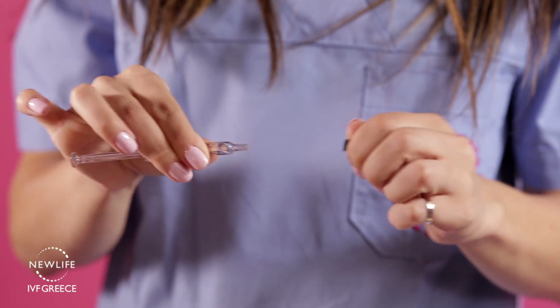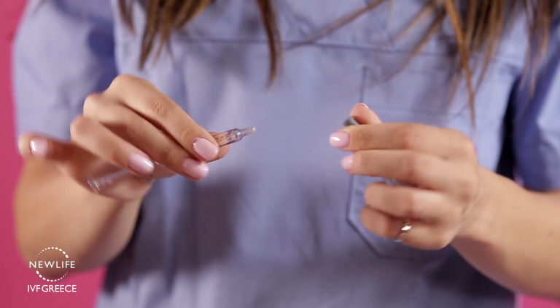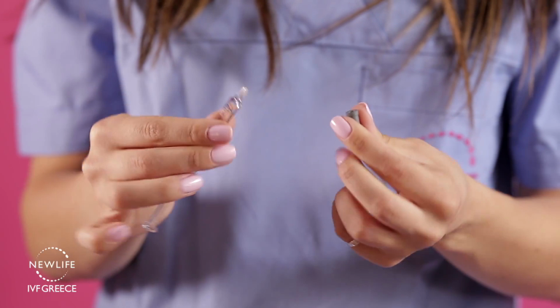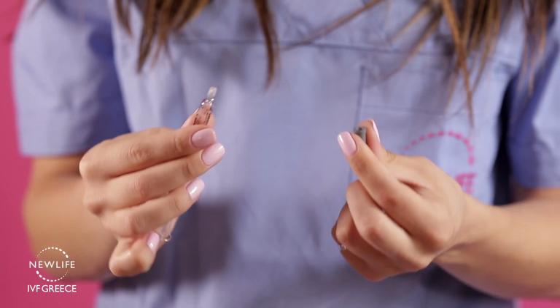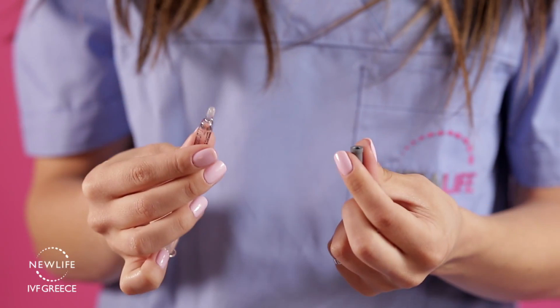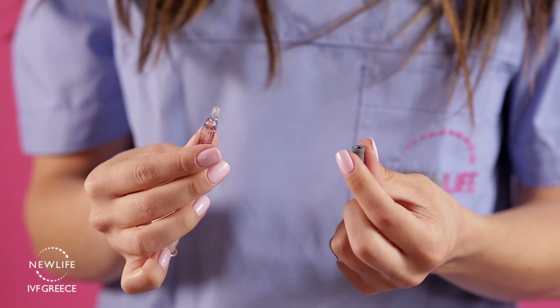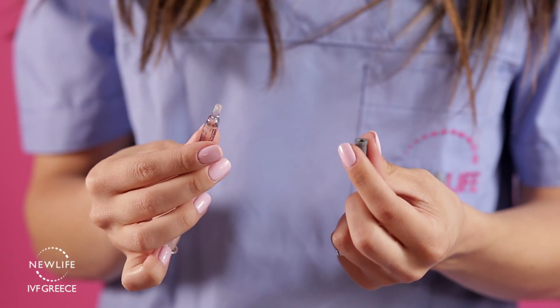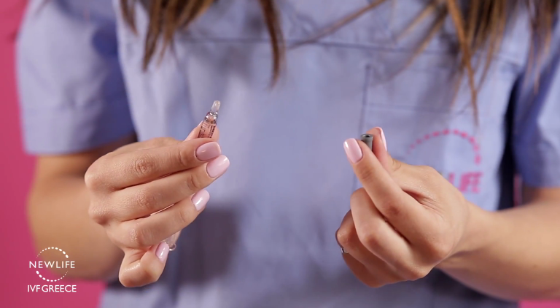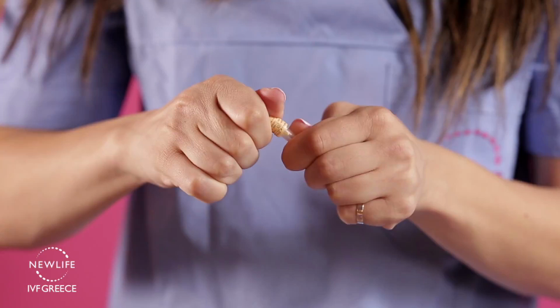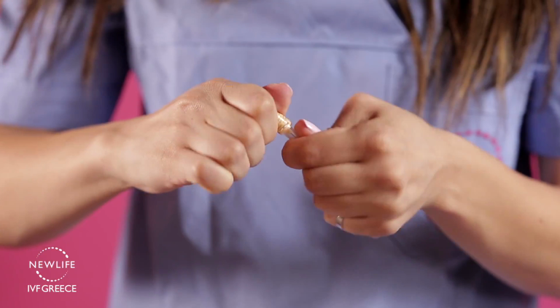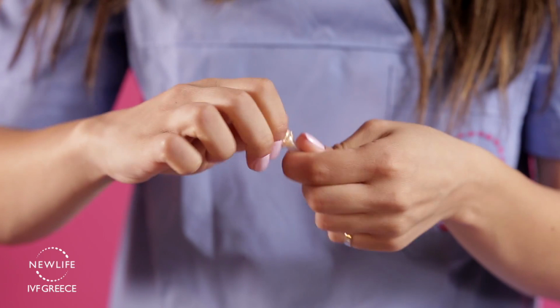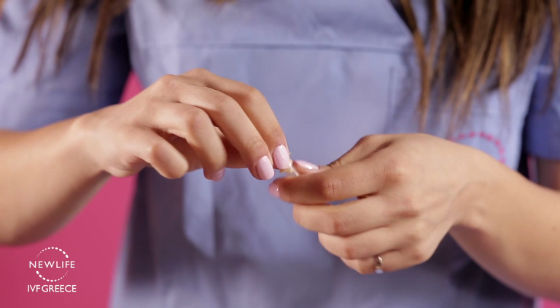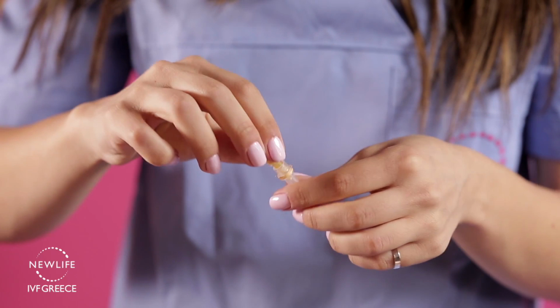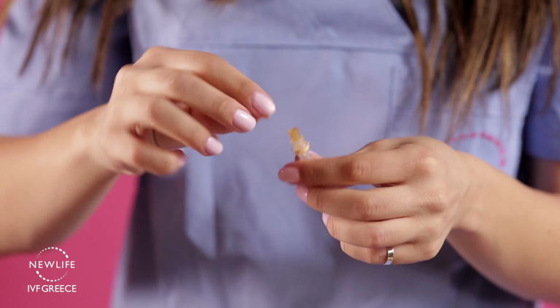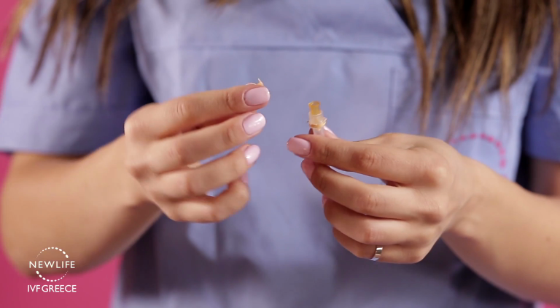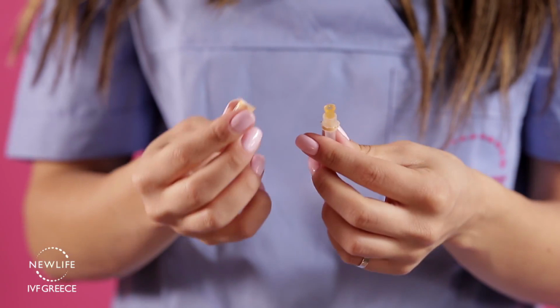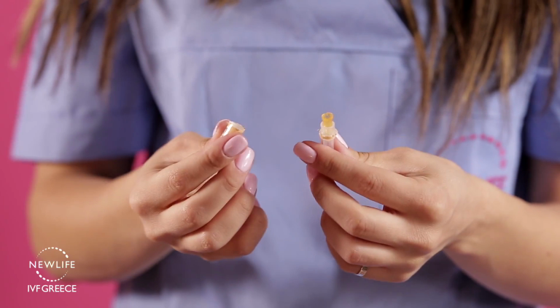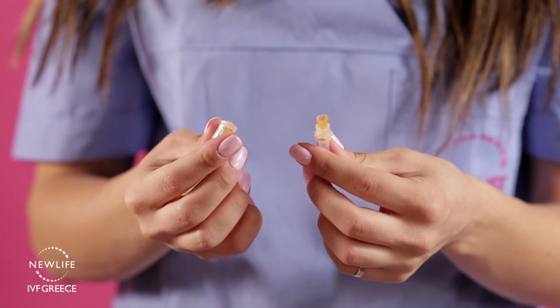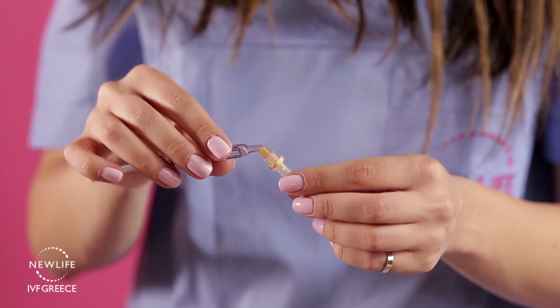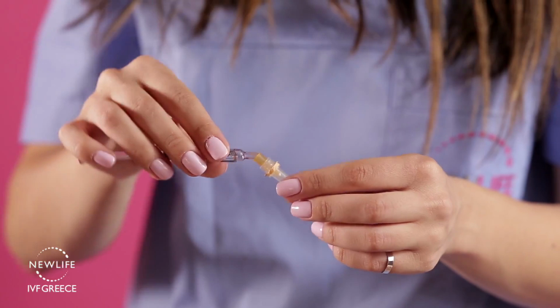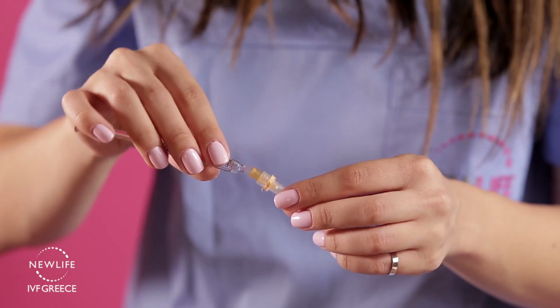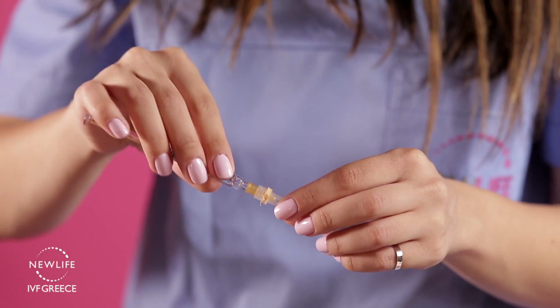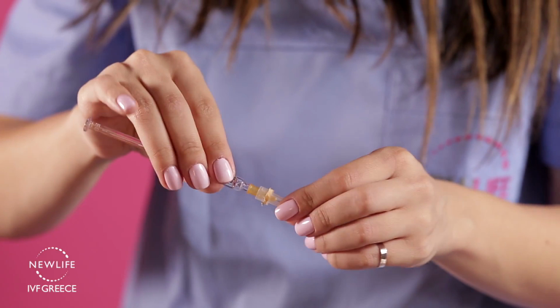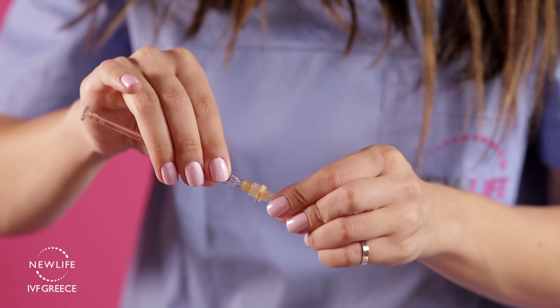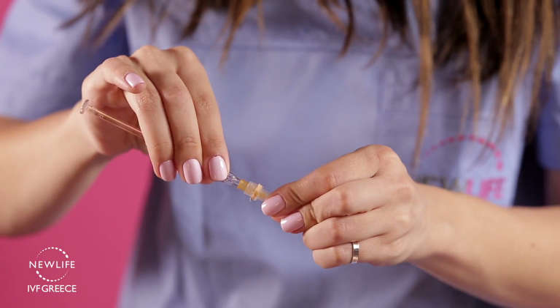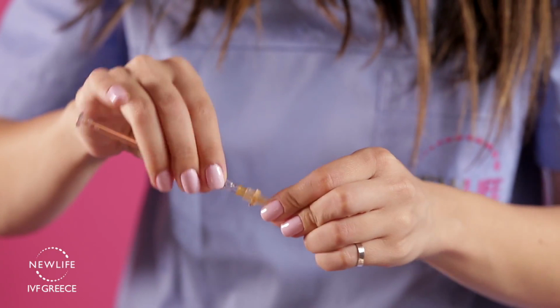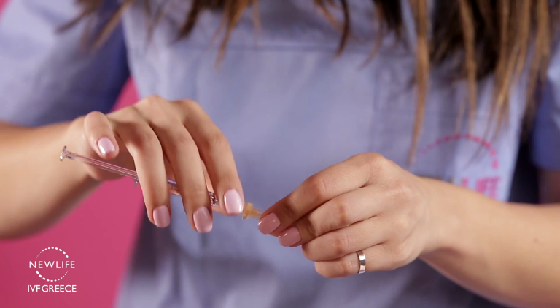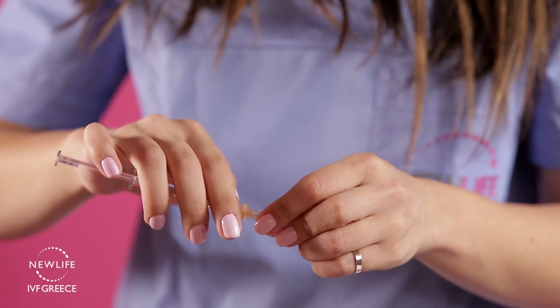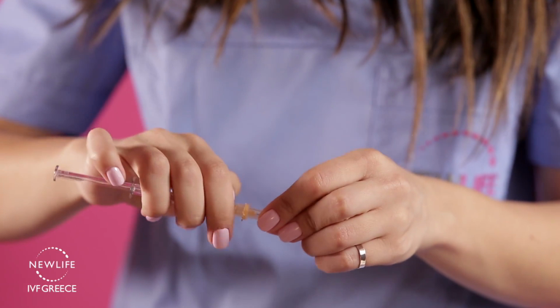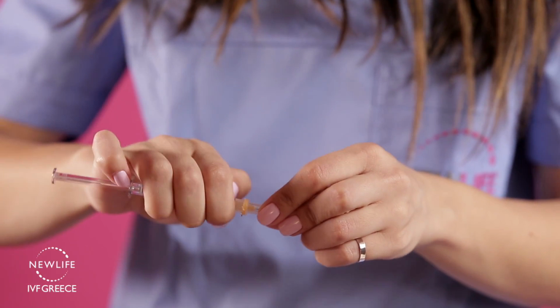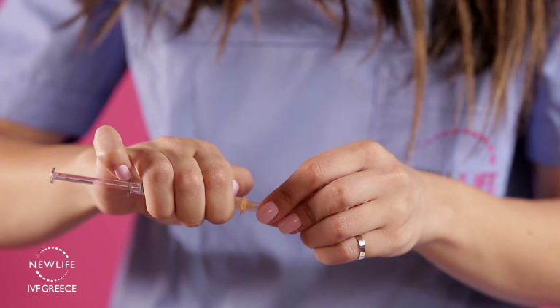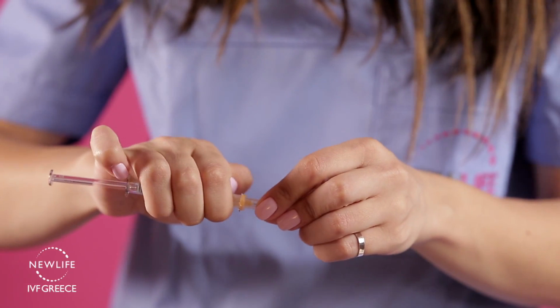Take the first pre-filled syringe, remove the grey rubber cap, take the small needle, attach it to the syringe, and carefully remove the protective cap.